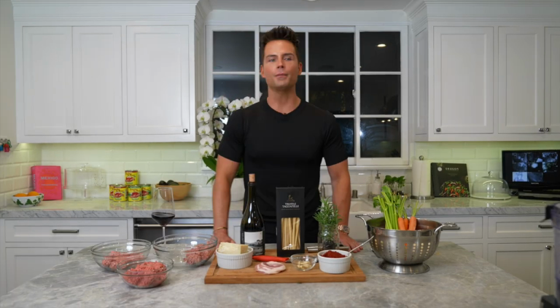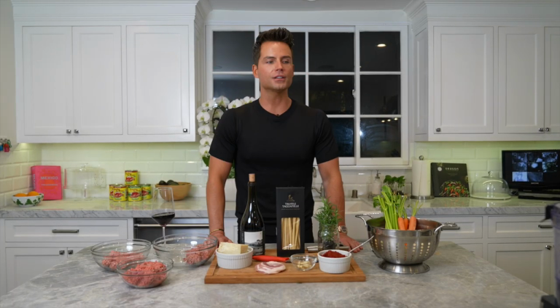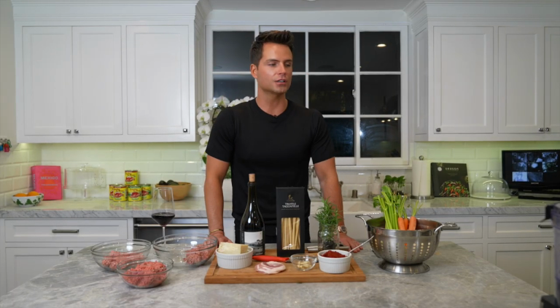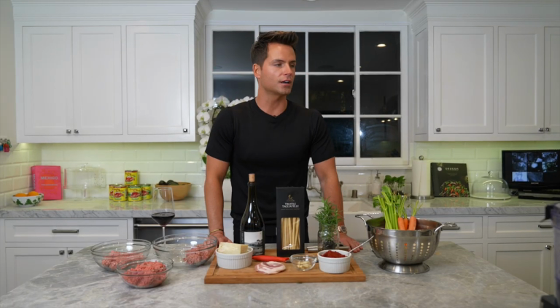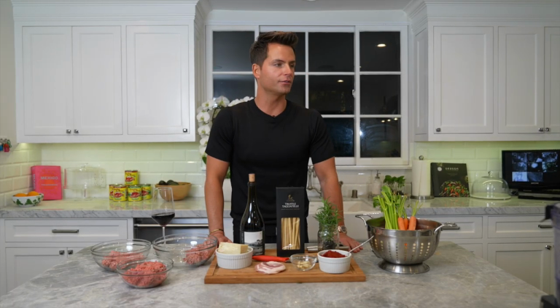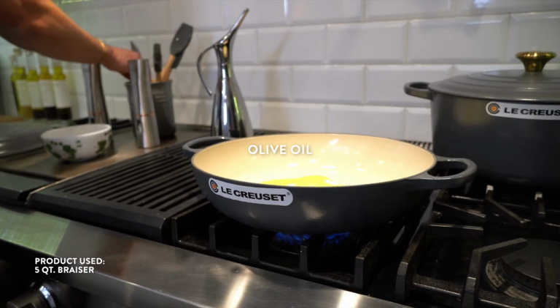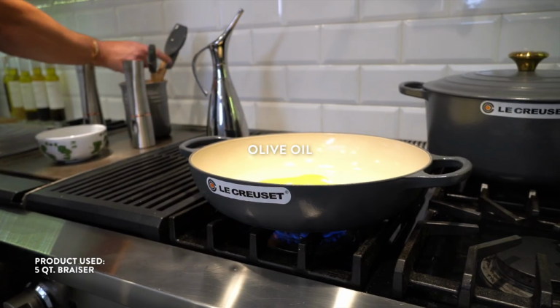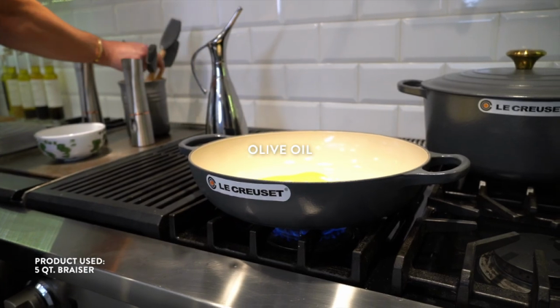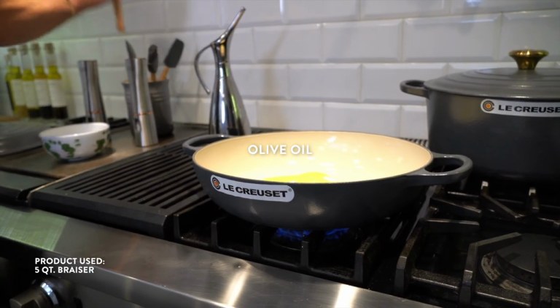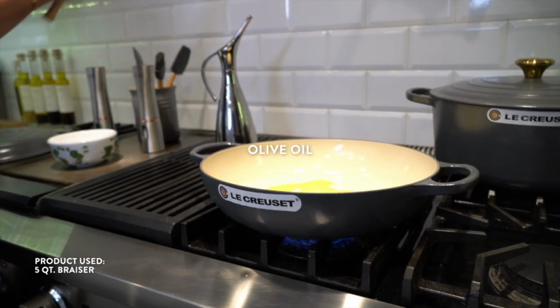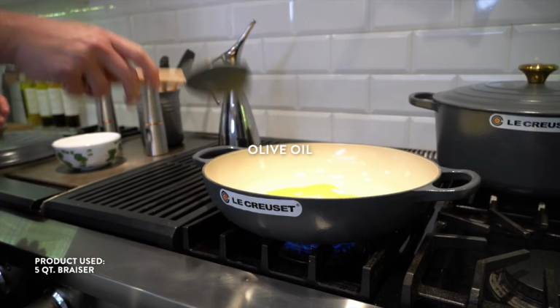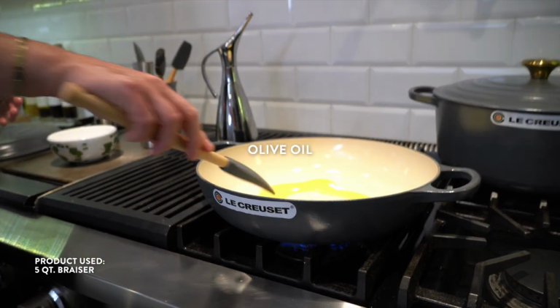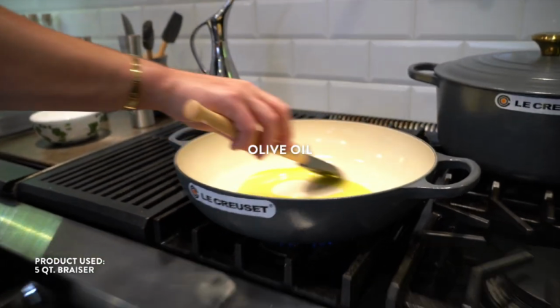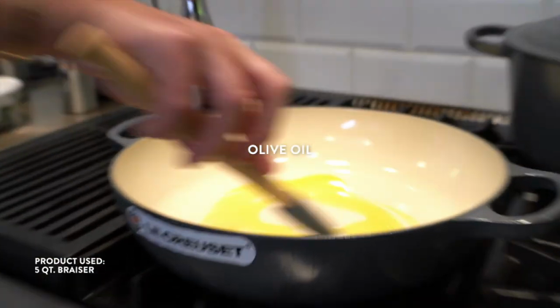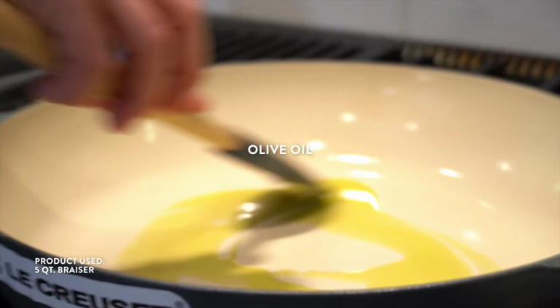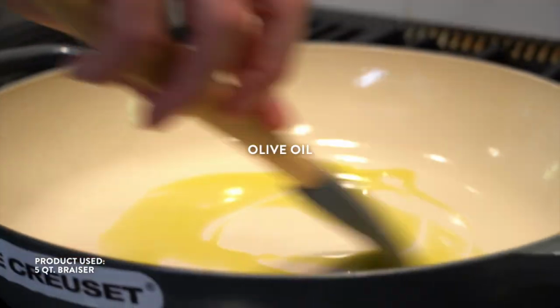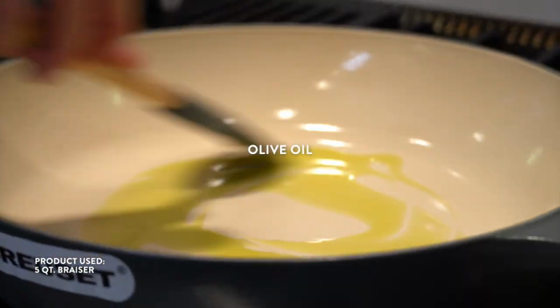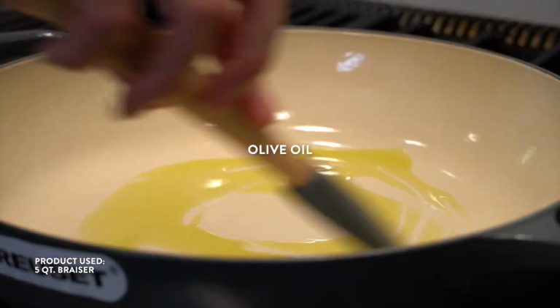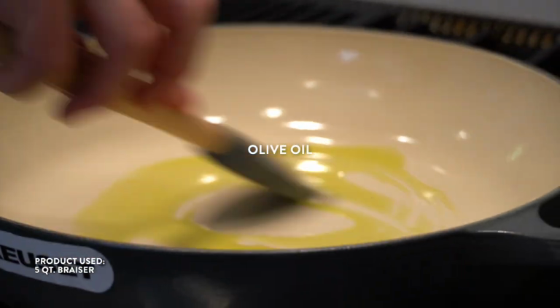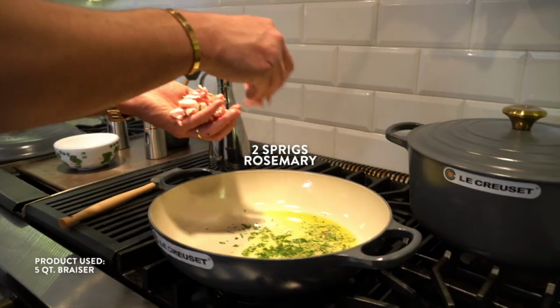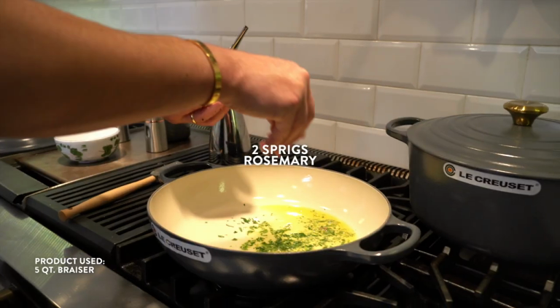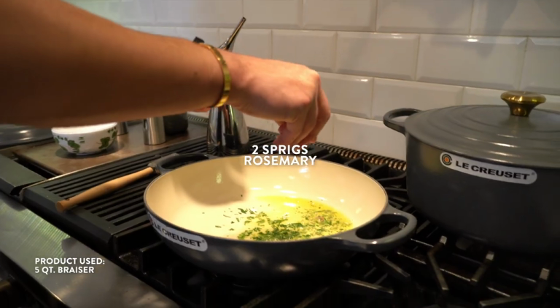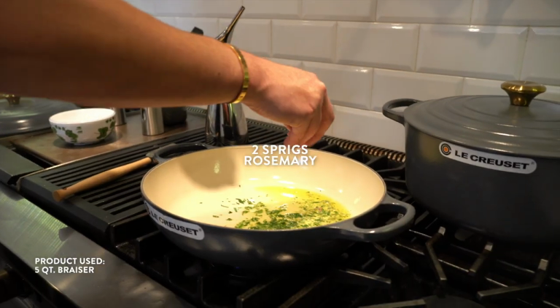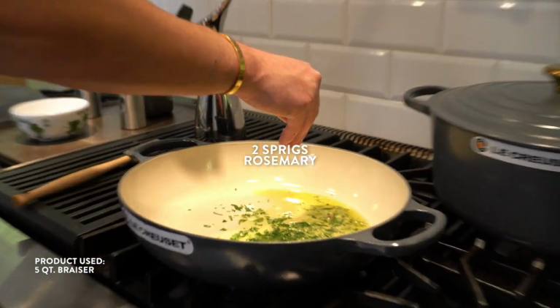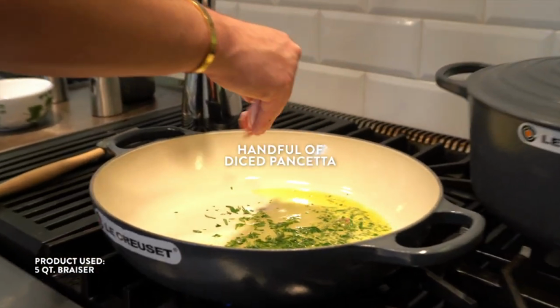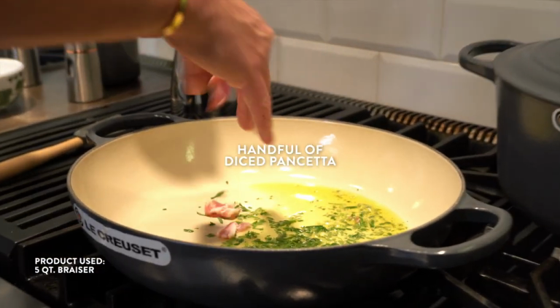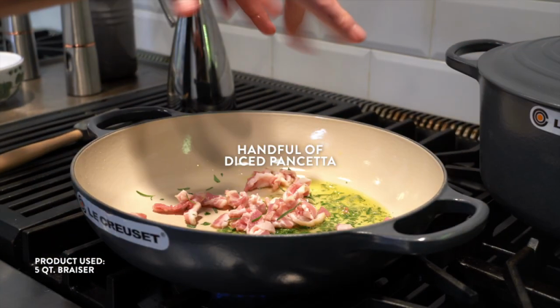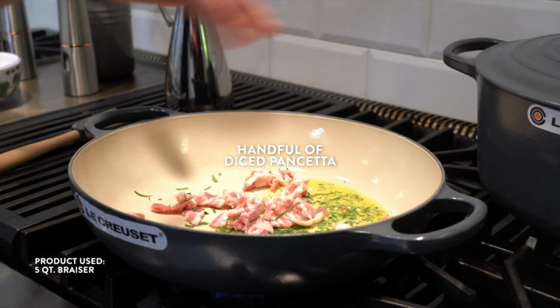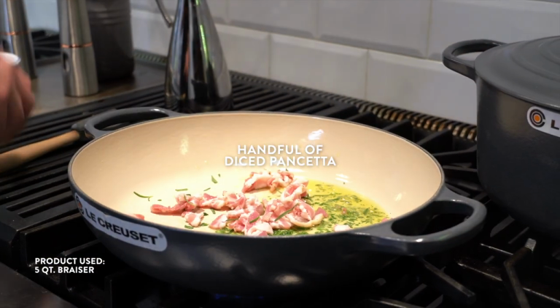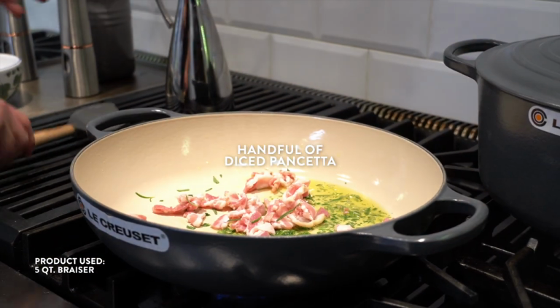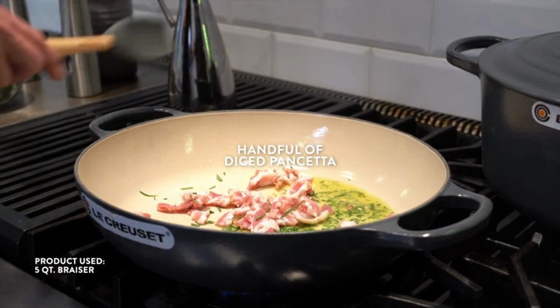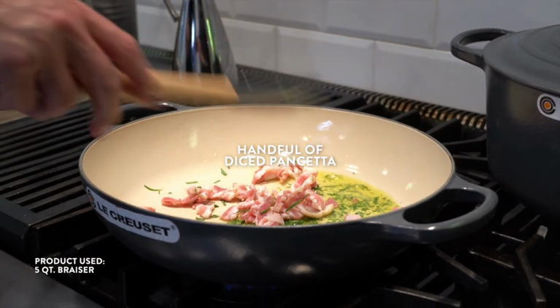I'm gonna start it off, heat up a little olive oil in the skillet, then add two fresh sprigs of rosemary and the pancetta.